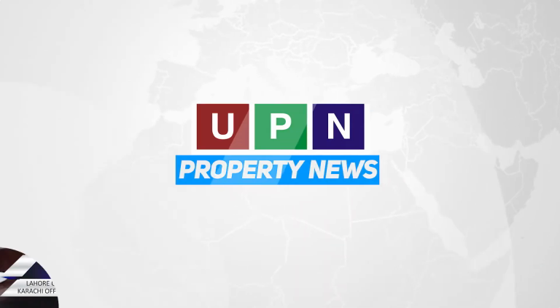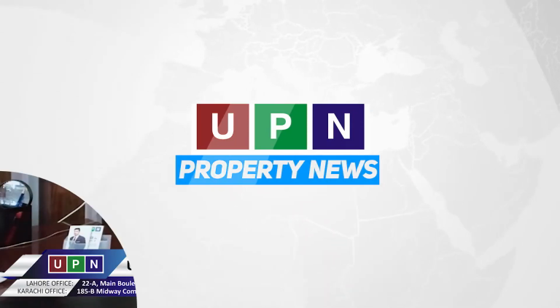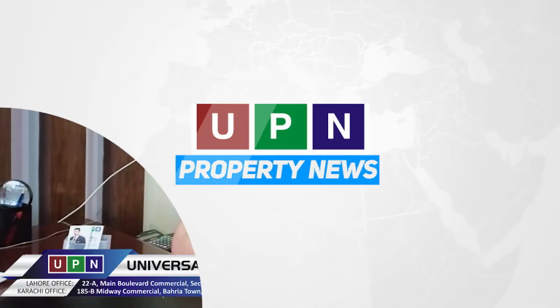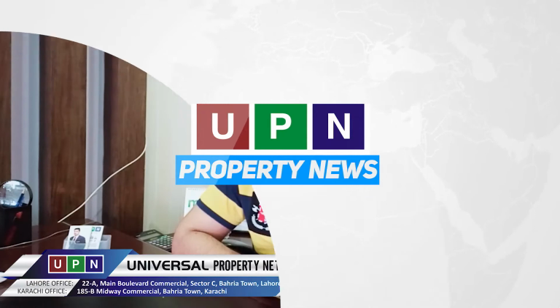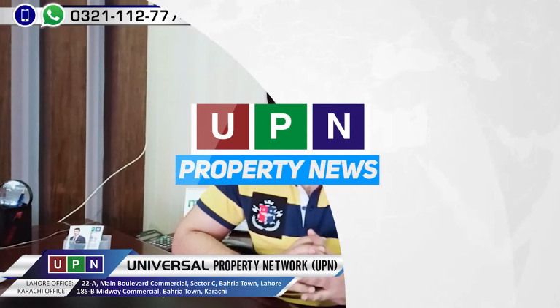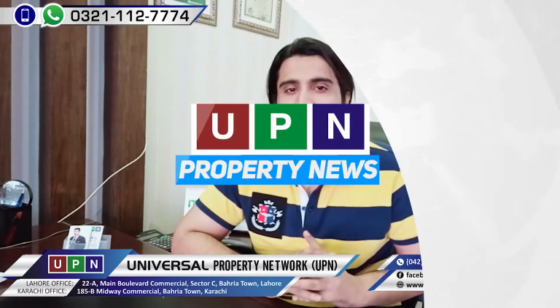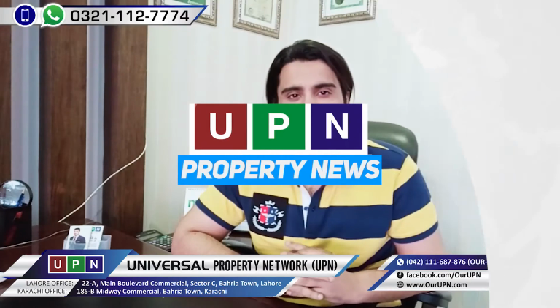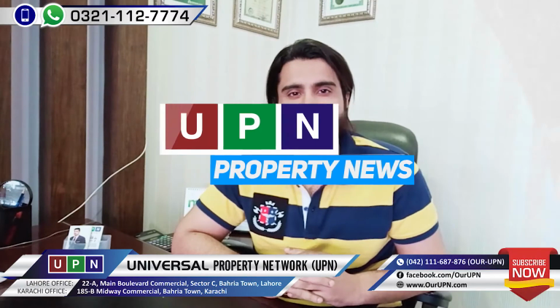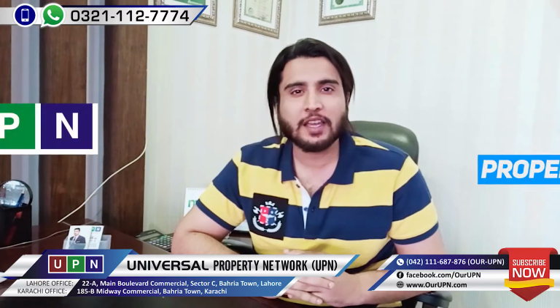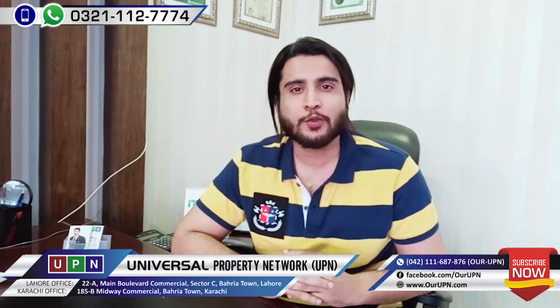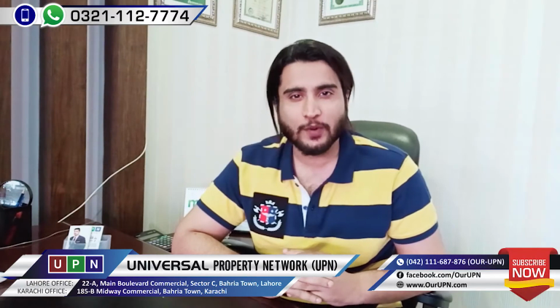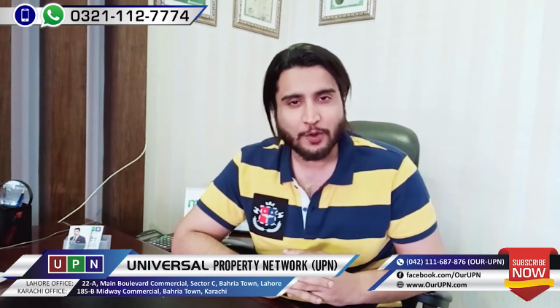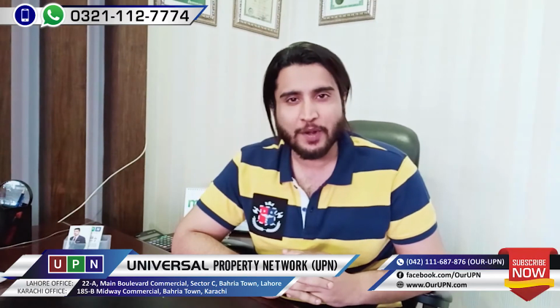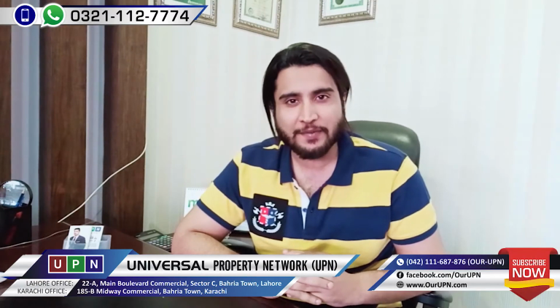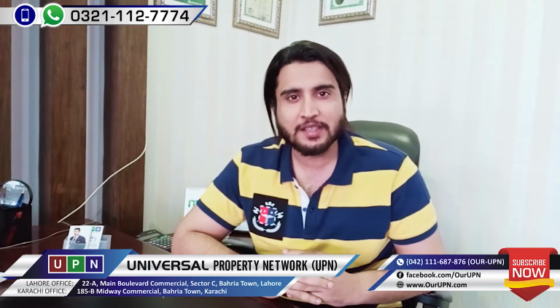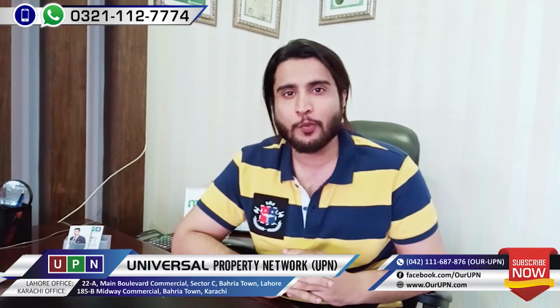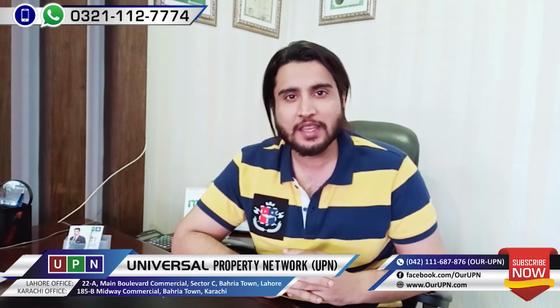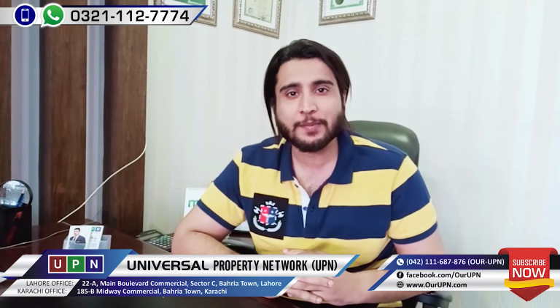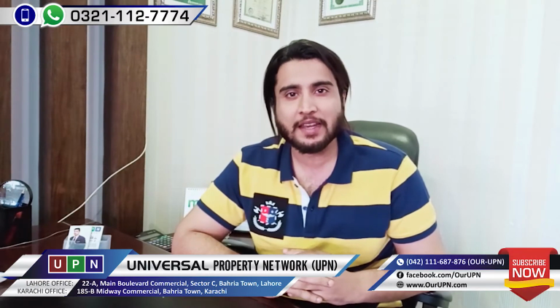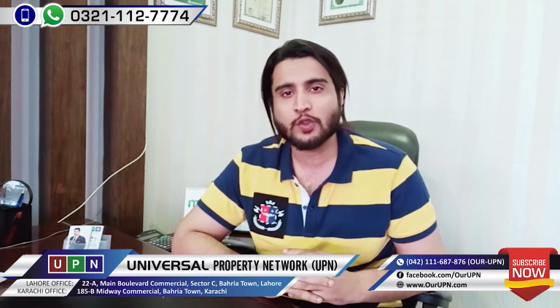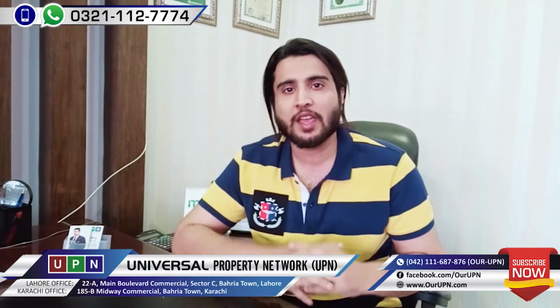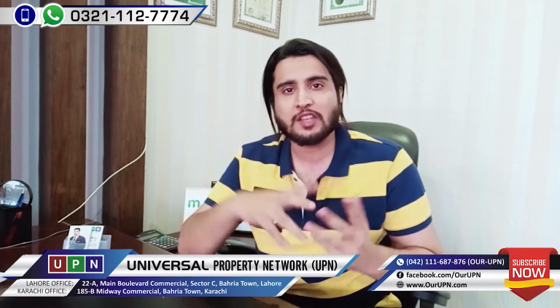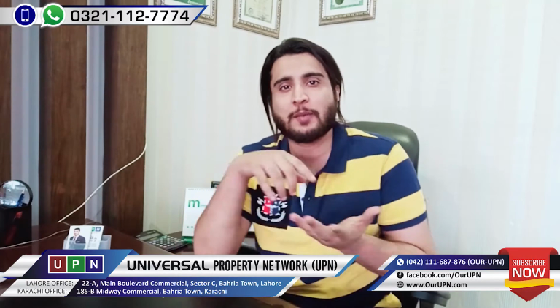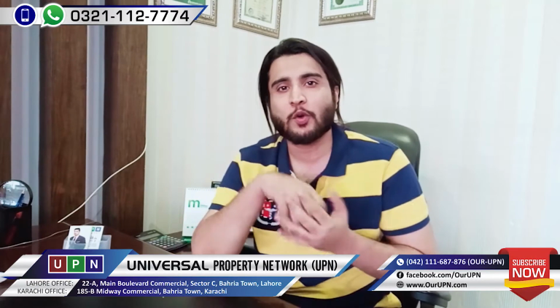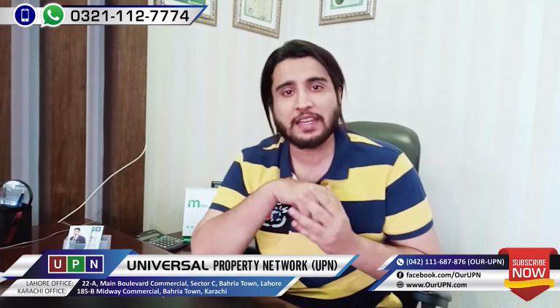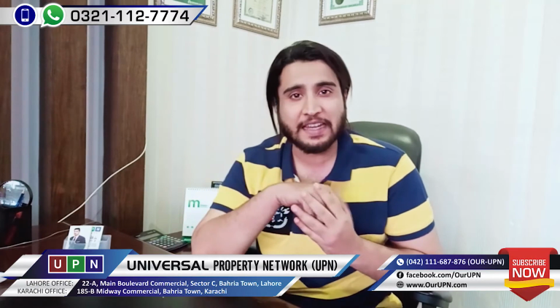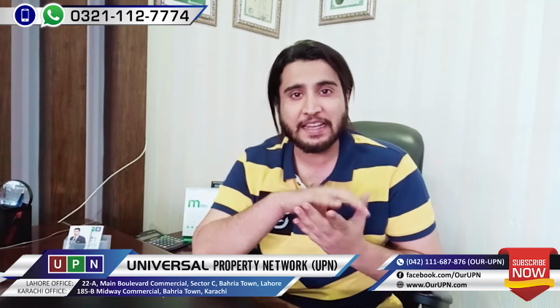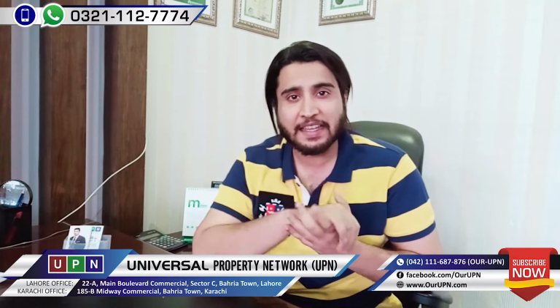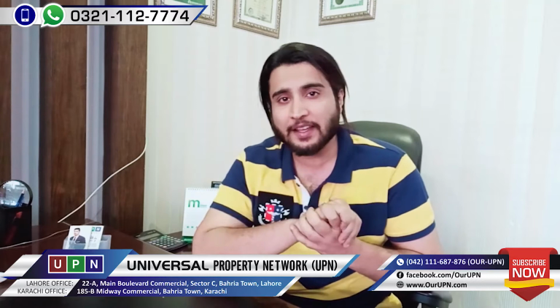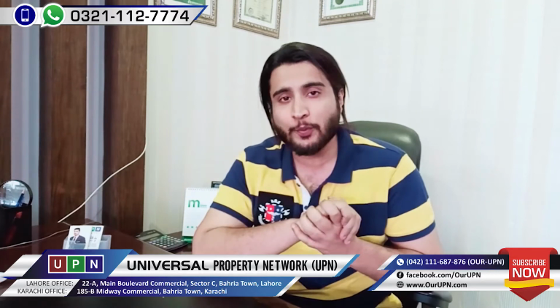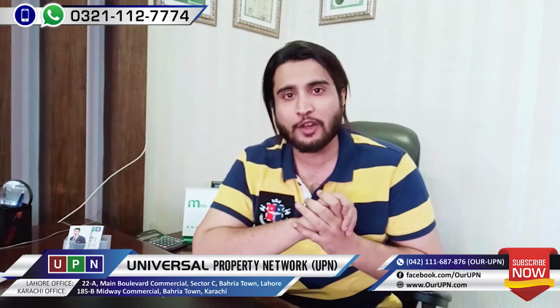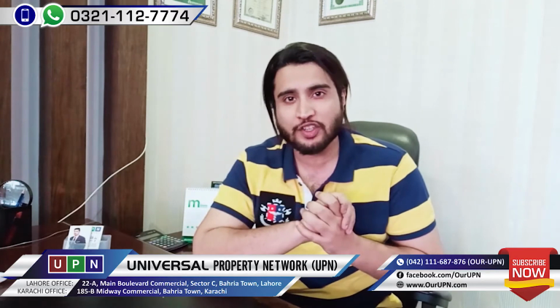Hello everyone, I am talking about Universal Property Network. I hope you are doing well today. I am bringing a new deal for you in Bahria Orchard.